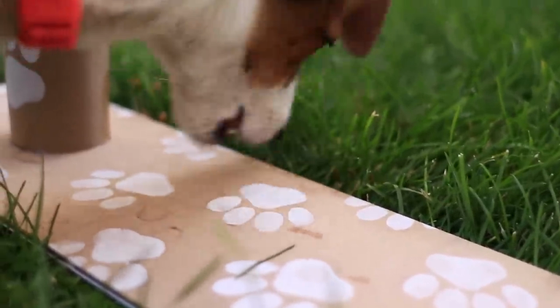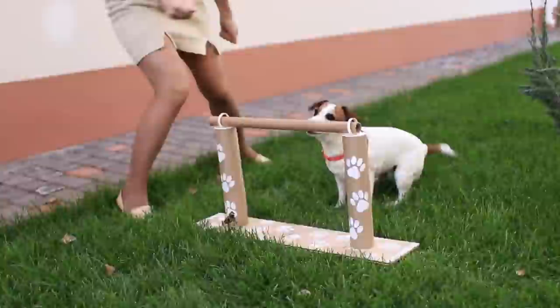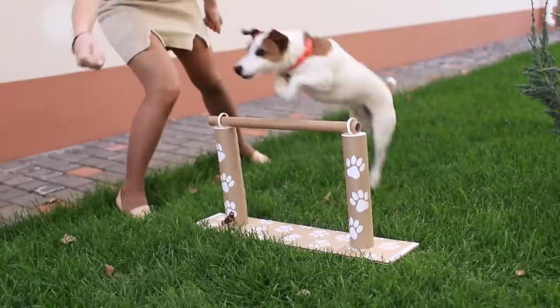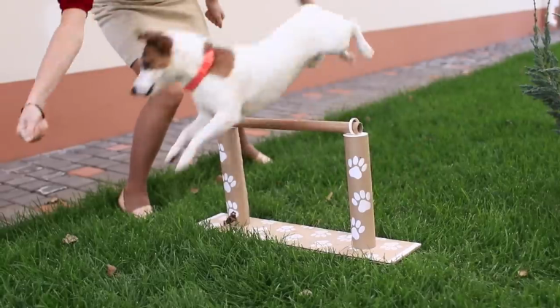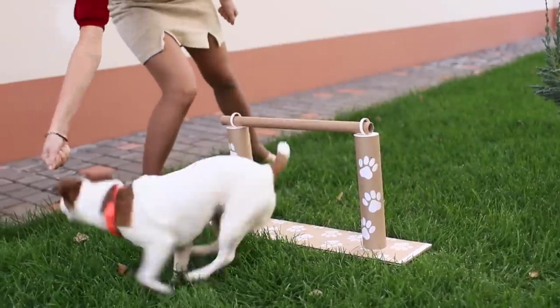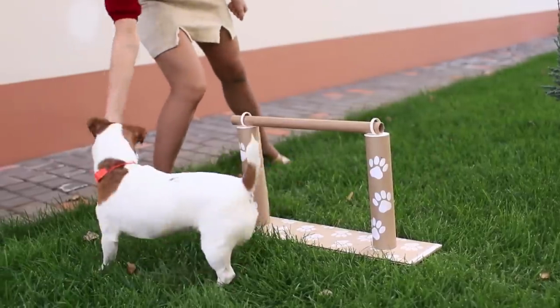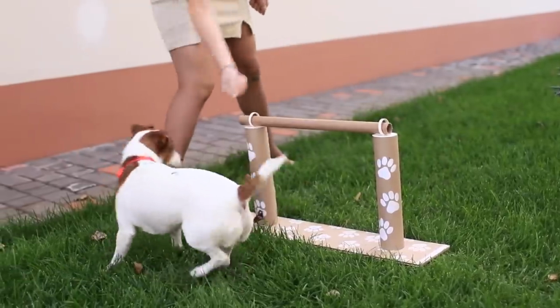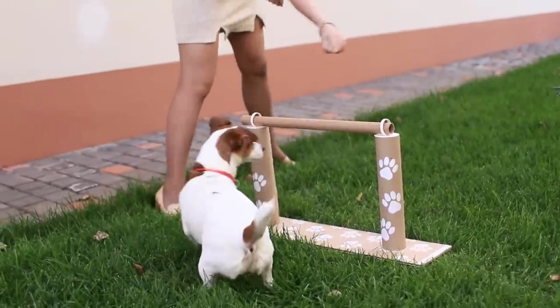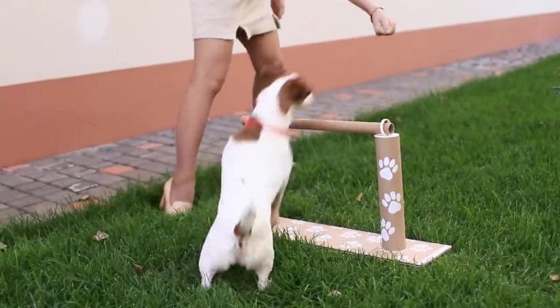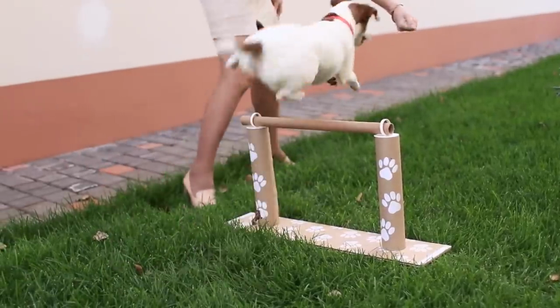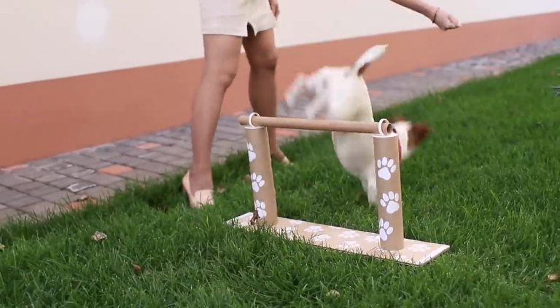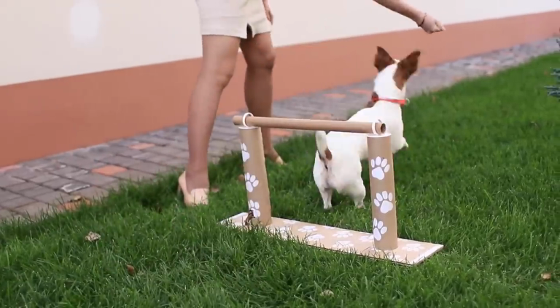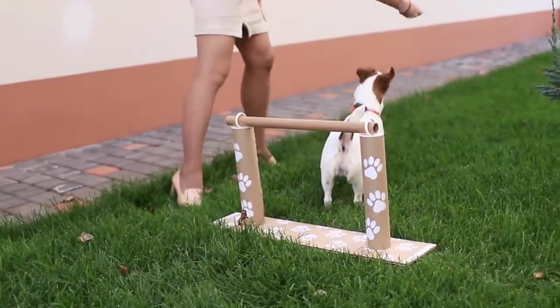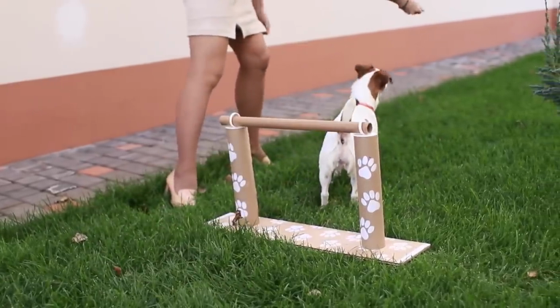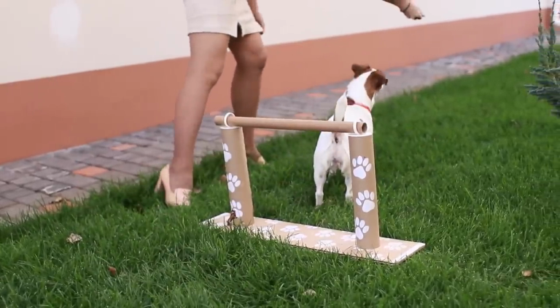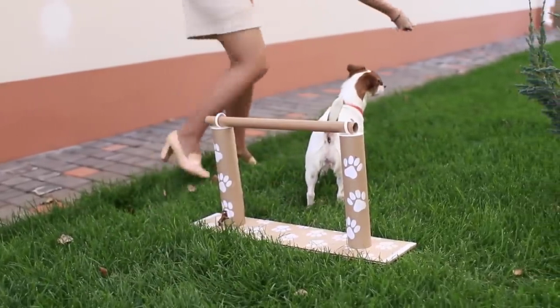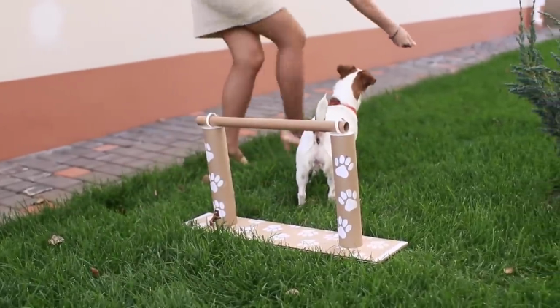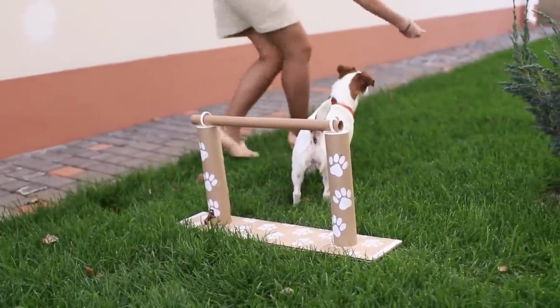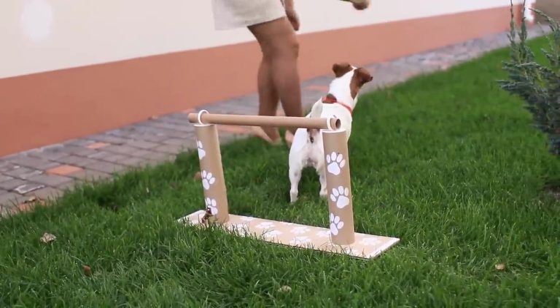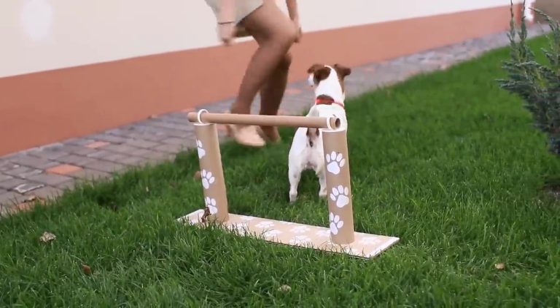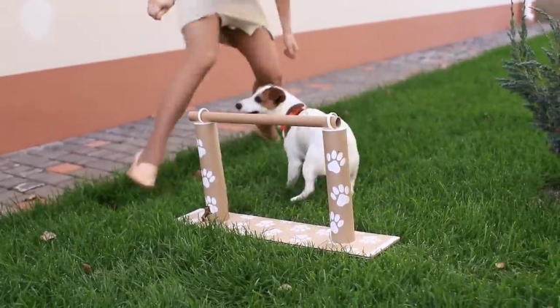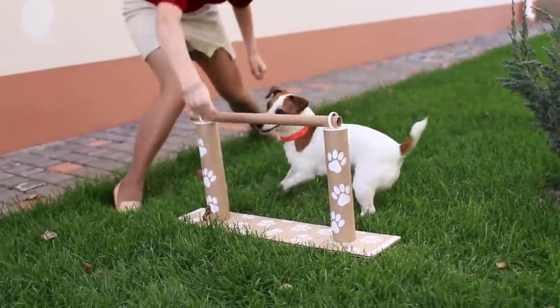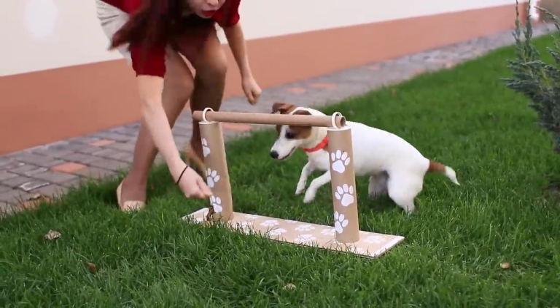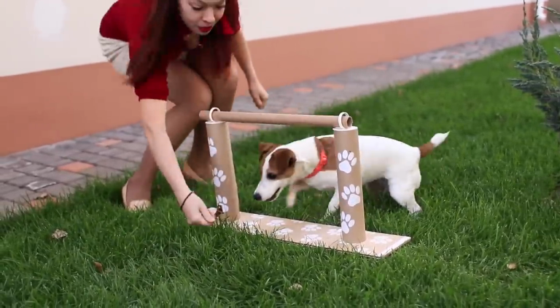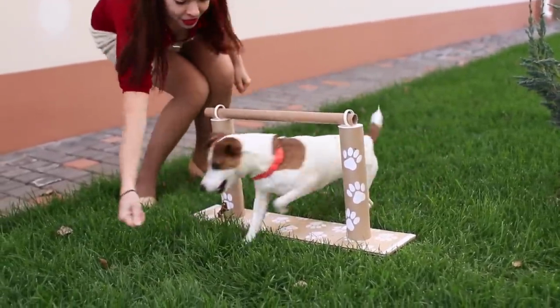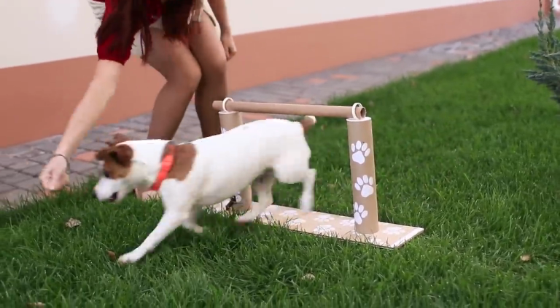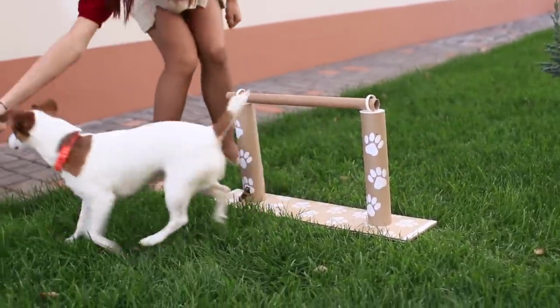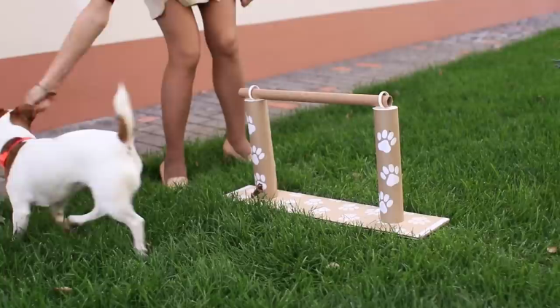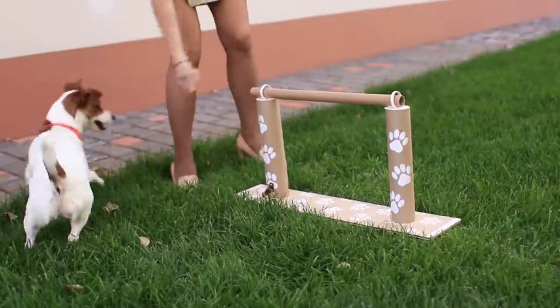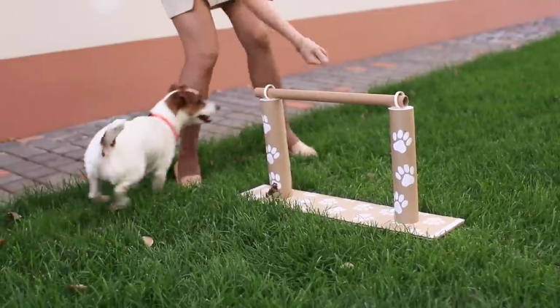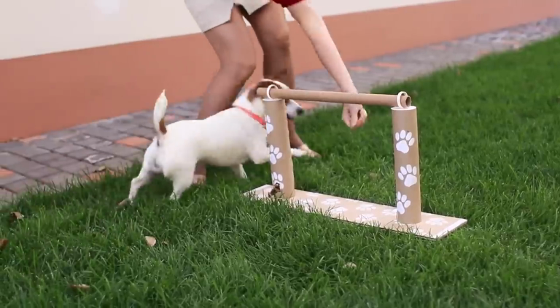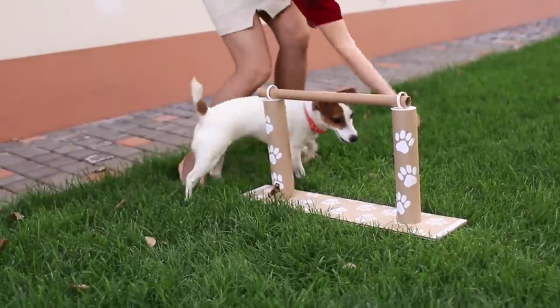You can also use this cardboard bar to train your dog. Jump!